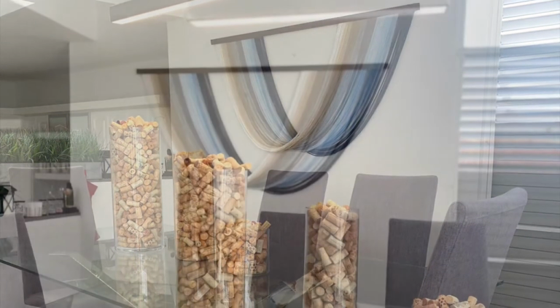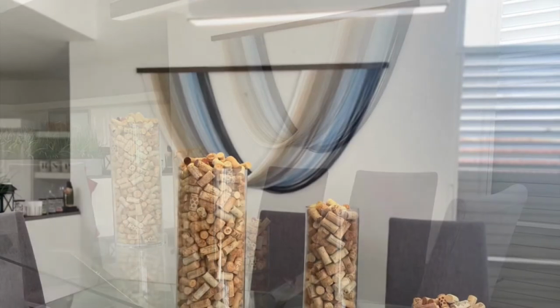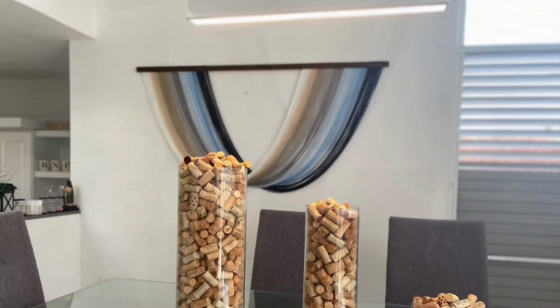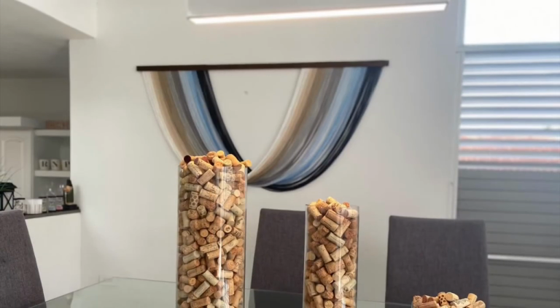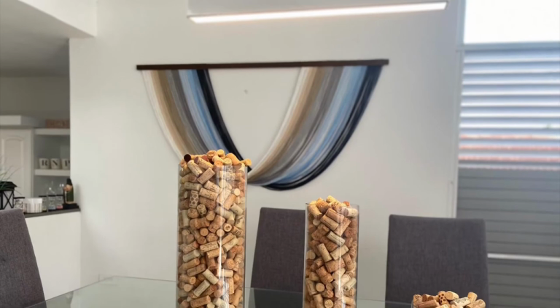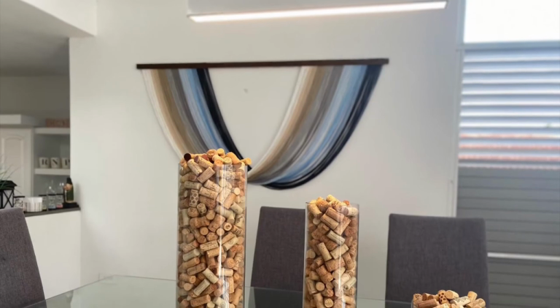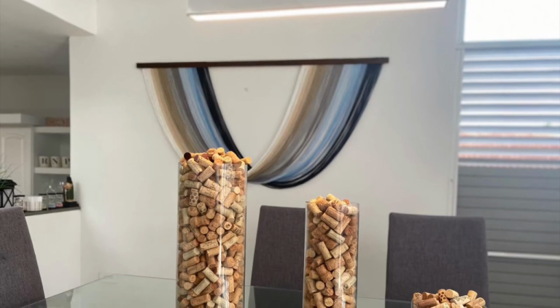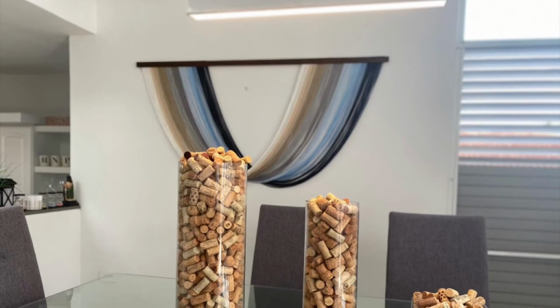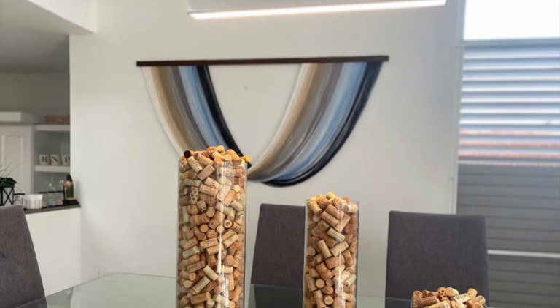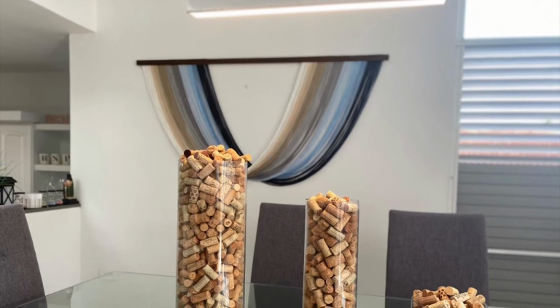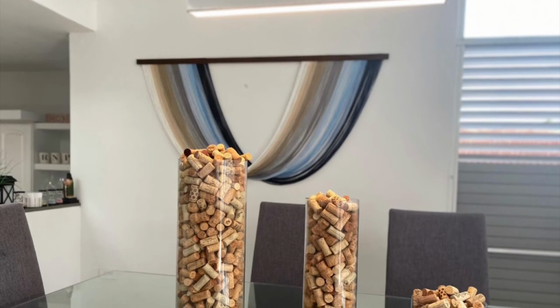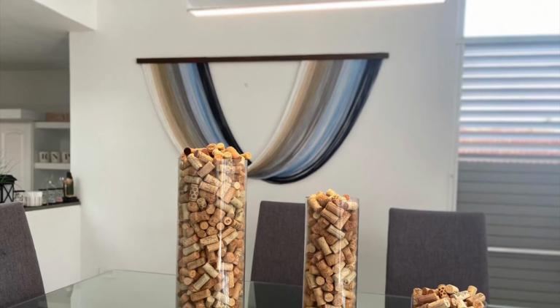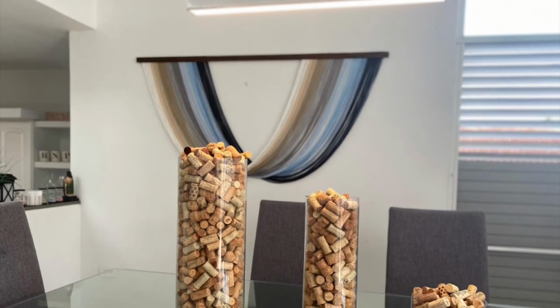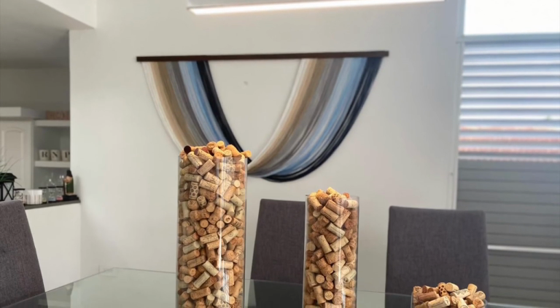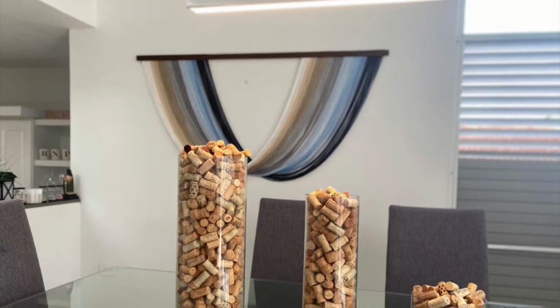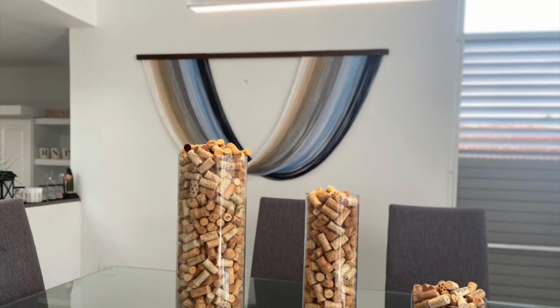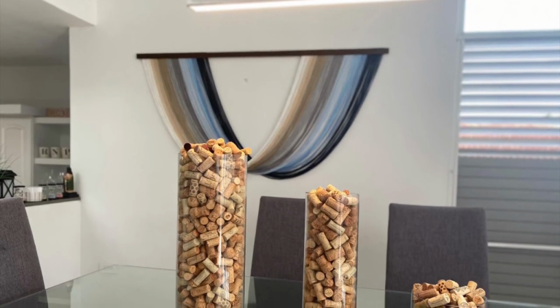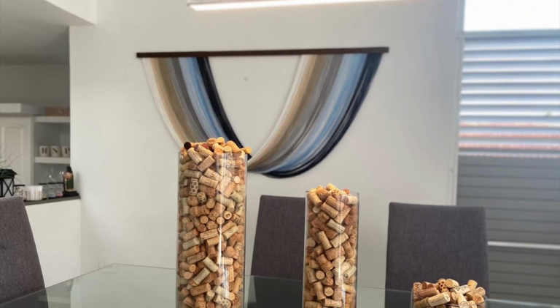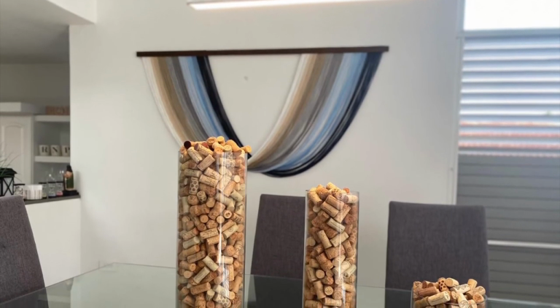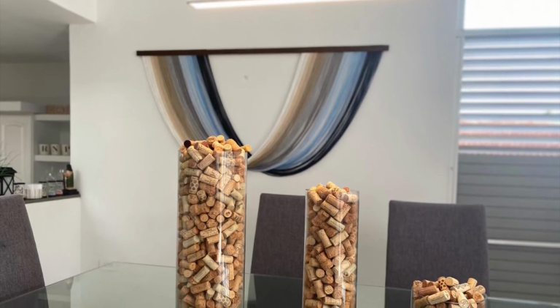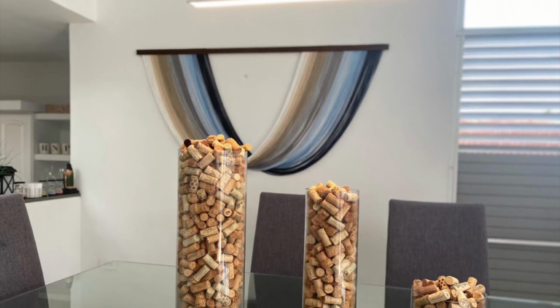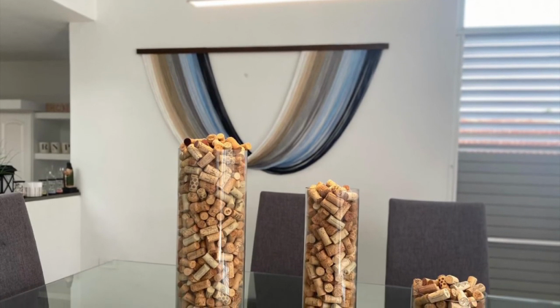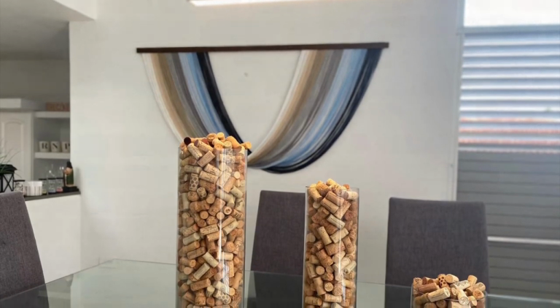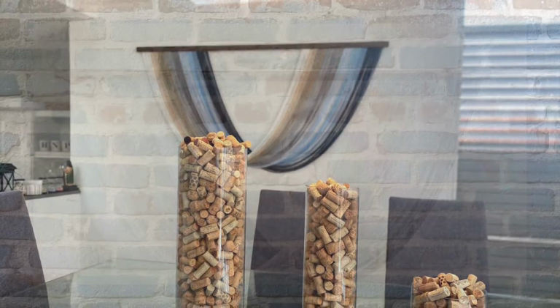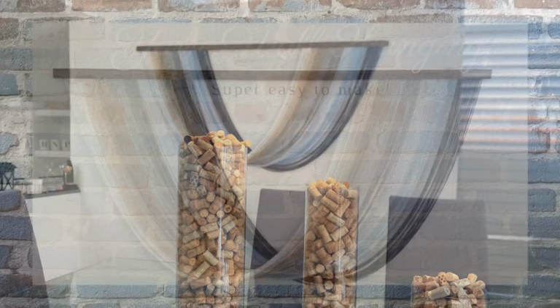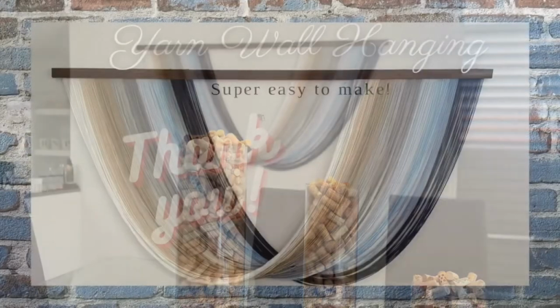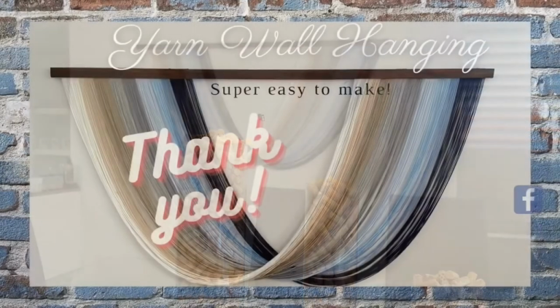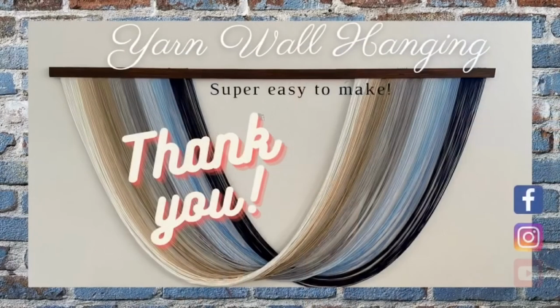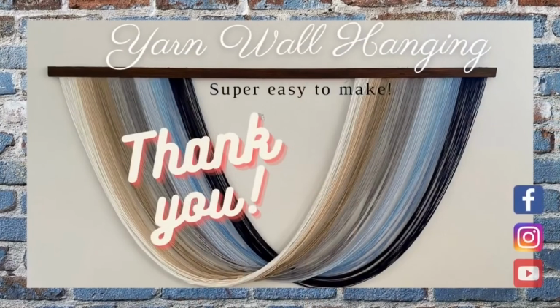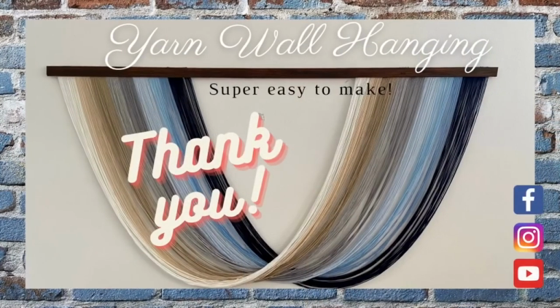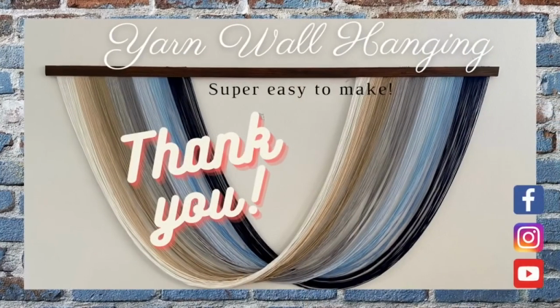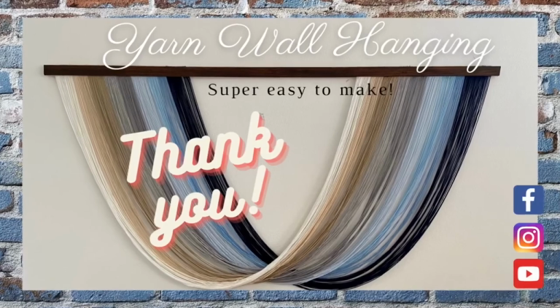Hope you like this video. Remember to subscribe and give it a thumbs up. Be safe everyone!